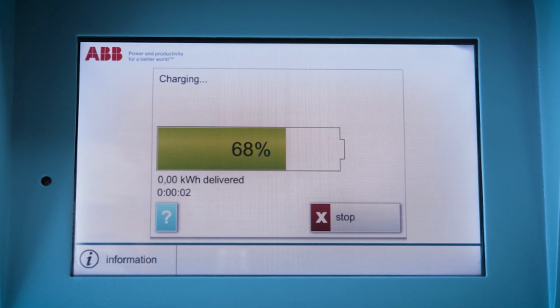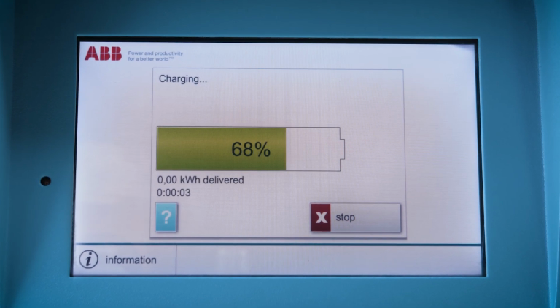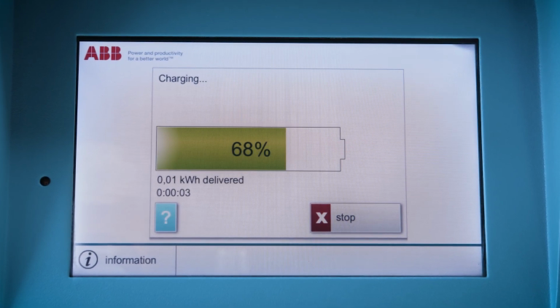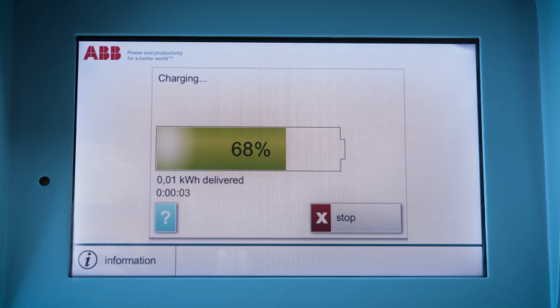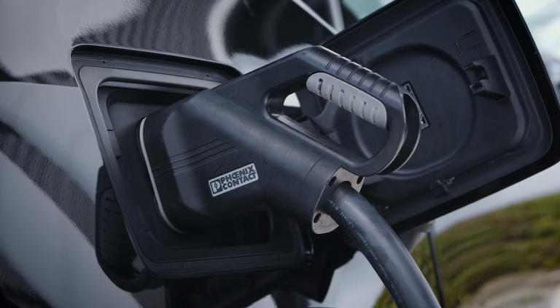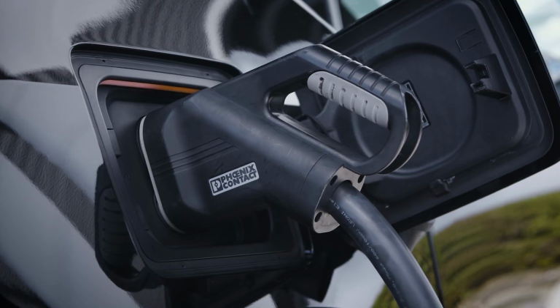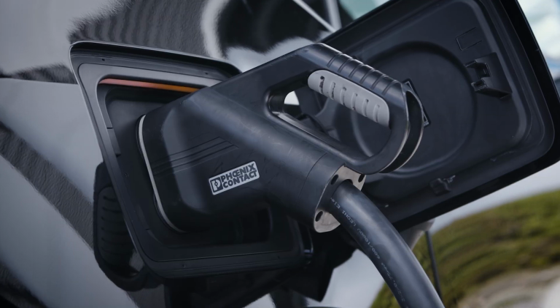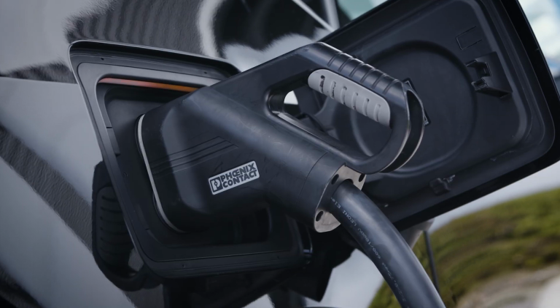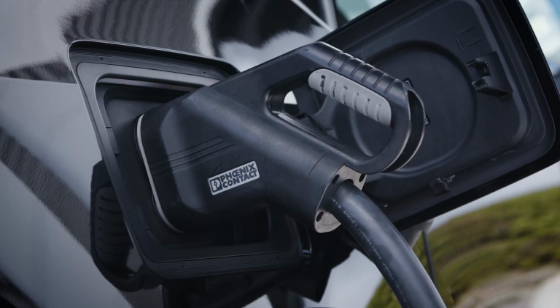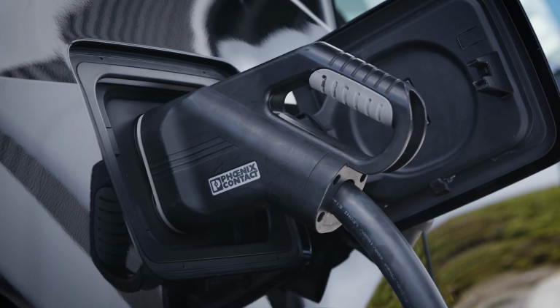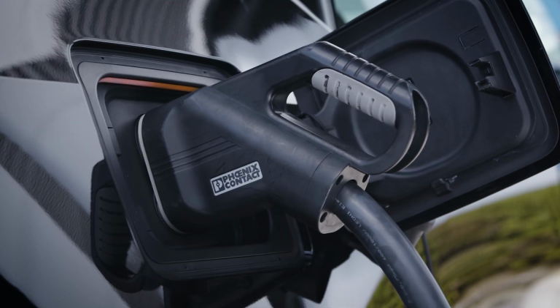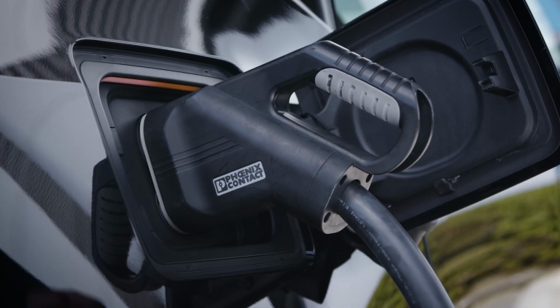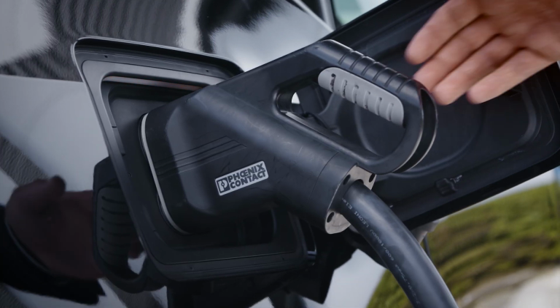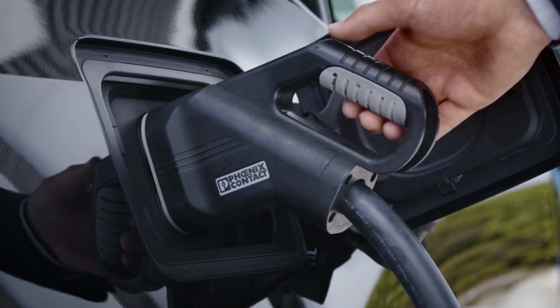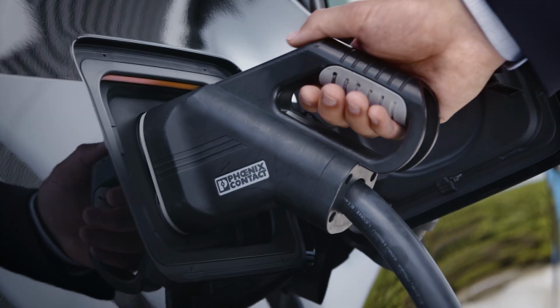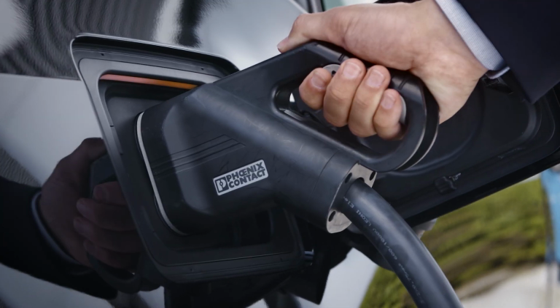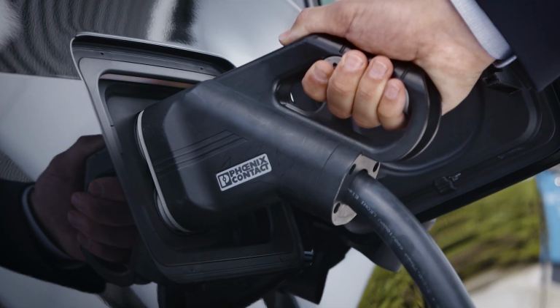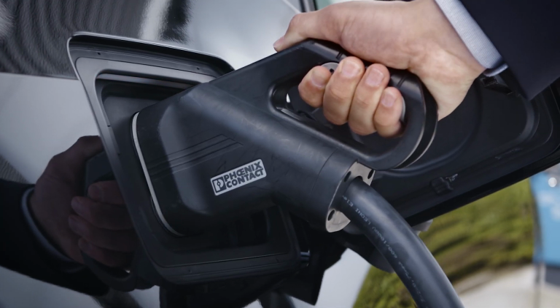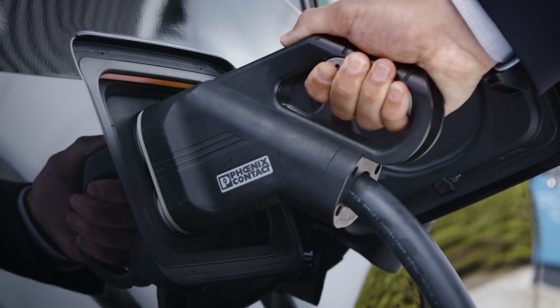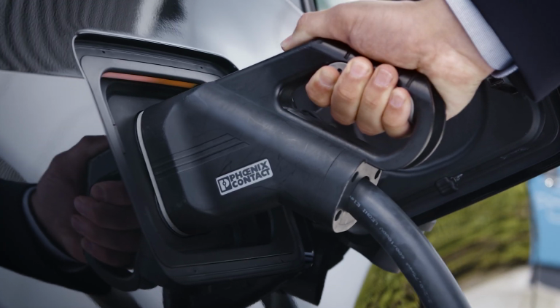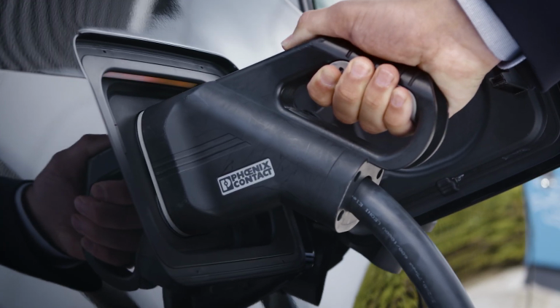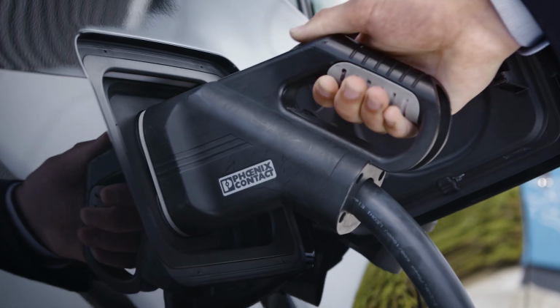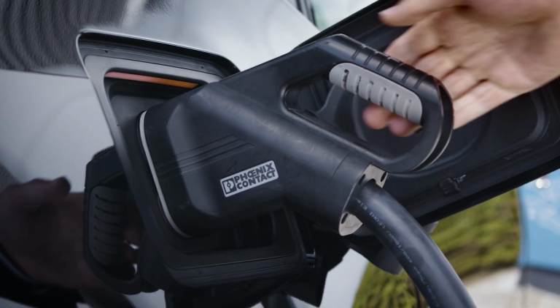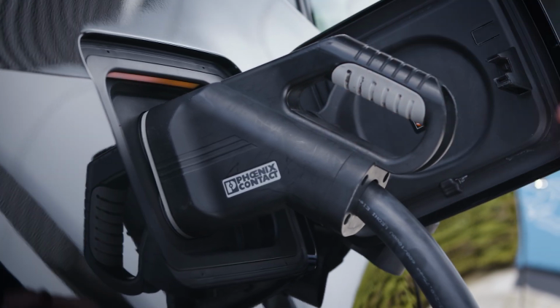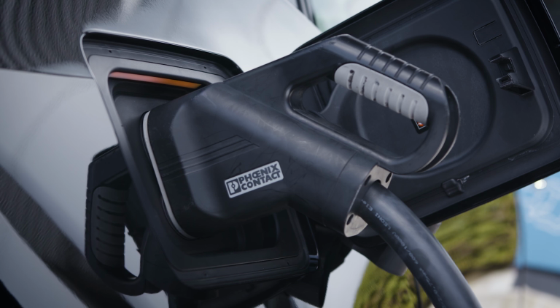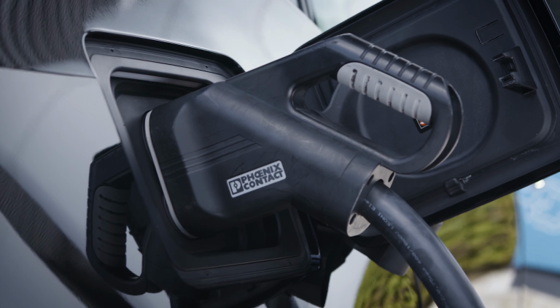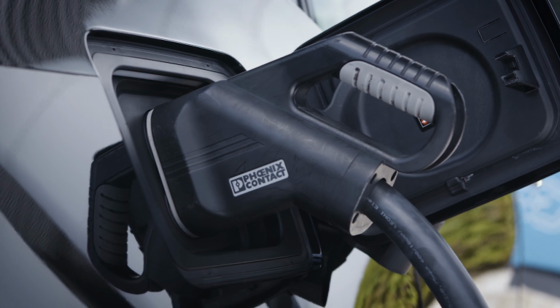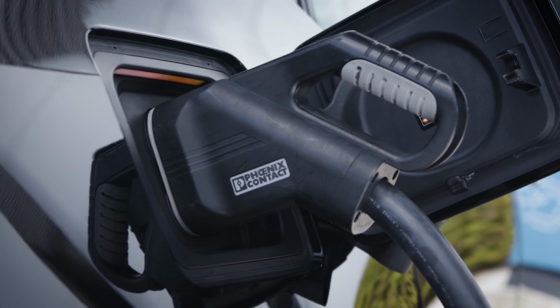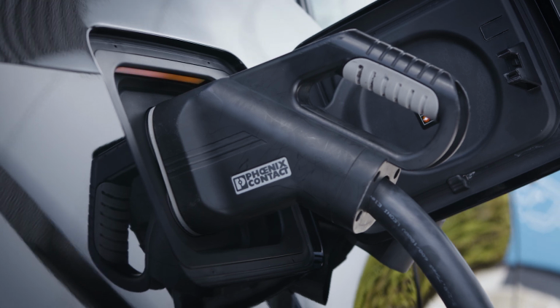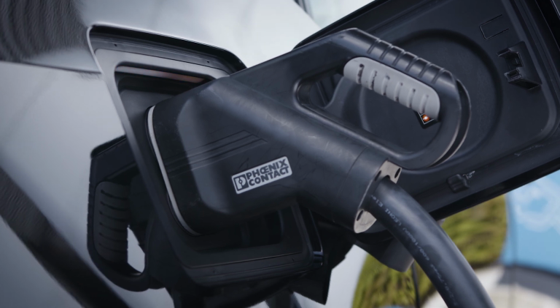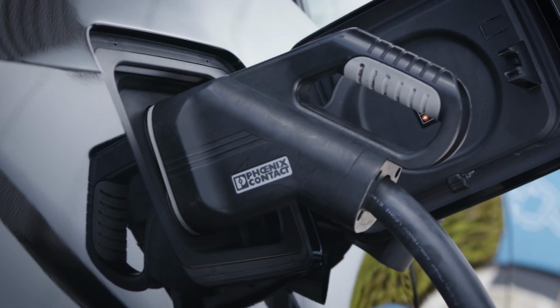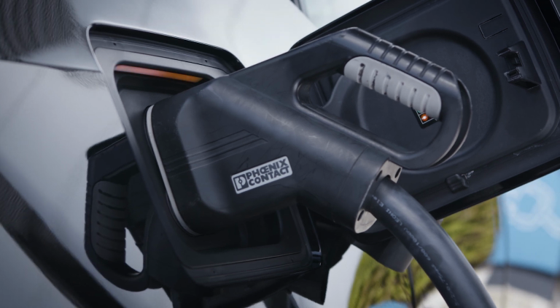If you are unable to start the charging process at the DC charging station, it may take some time for the charging cable to unlock.